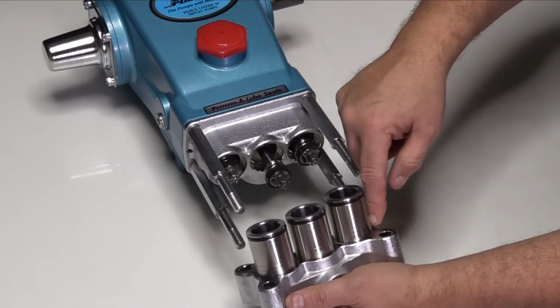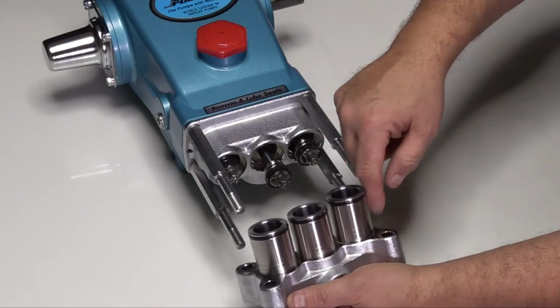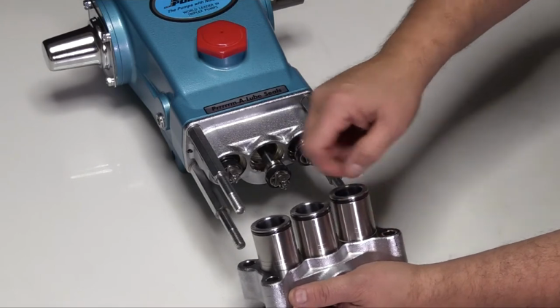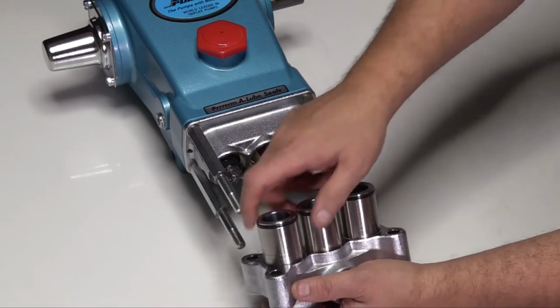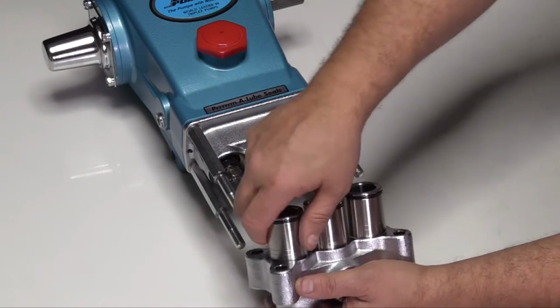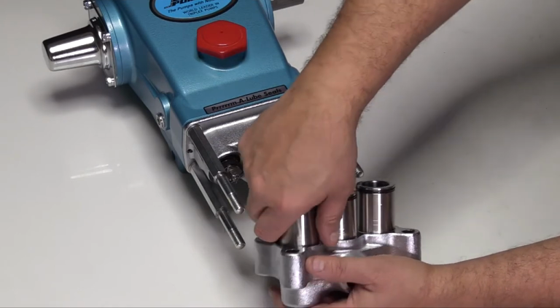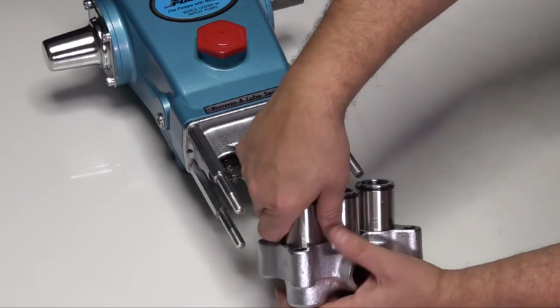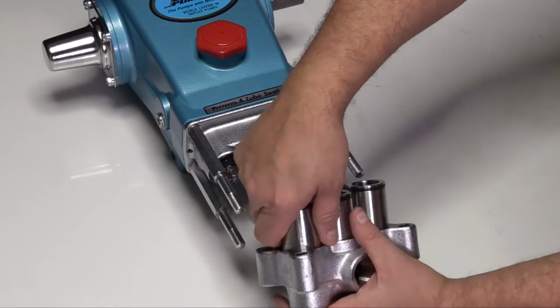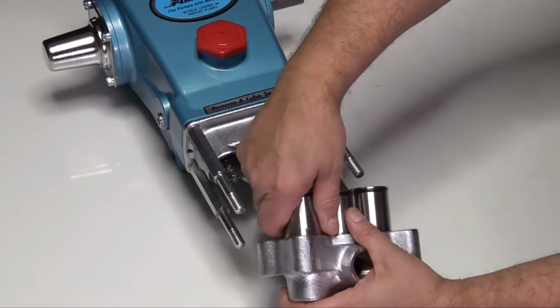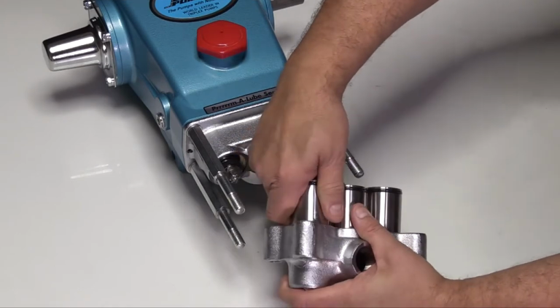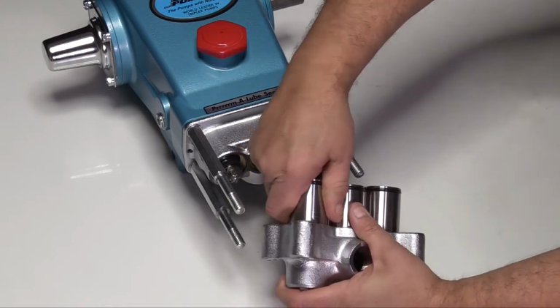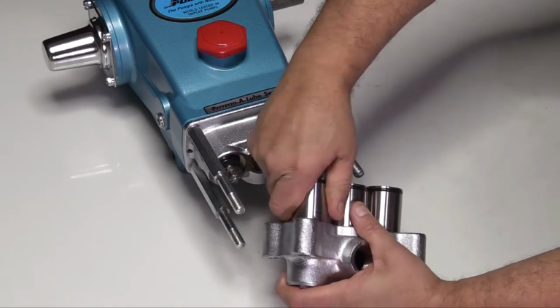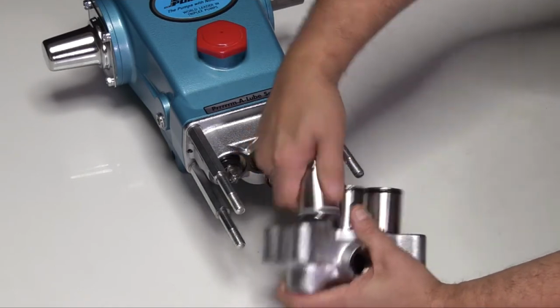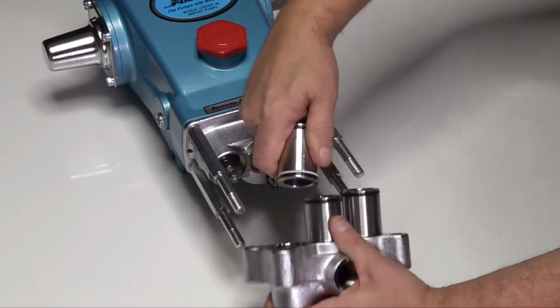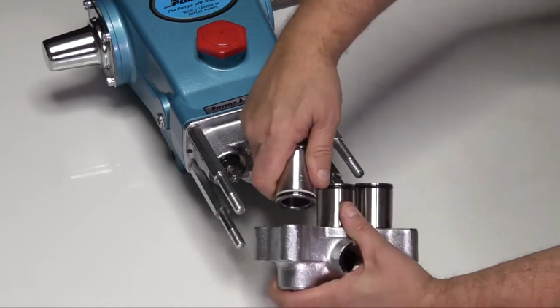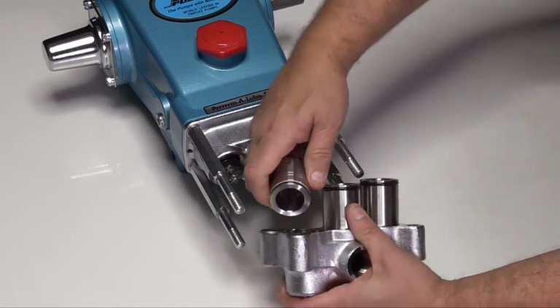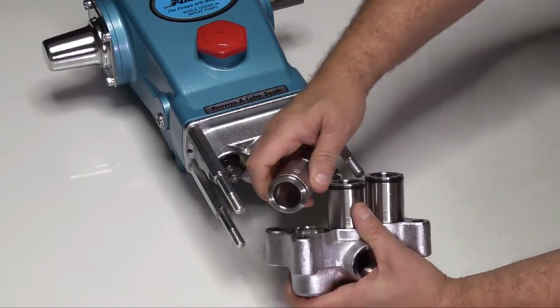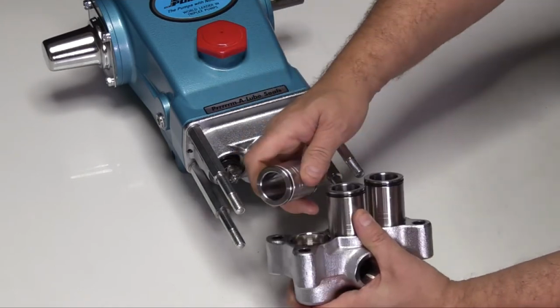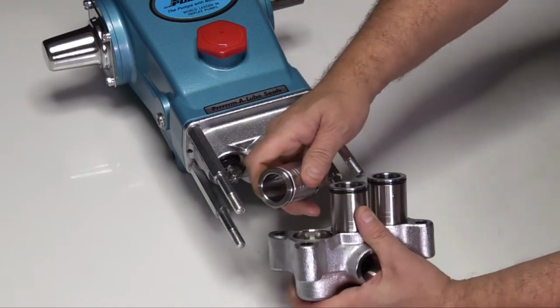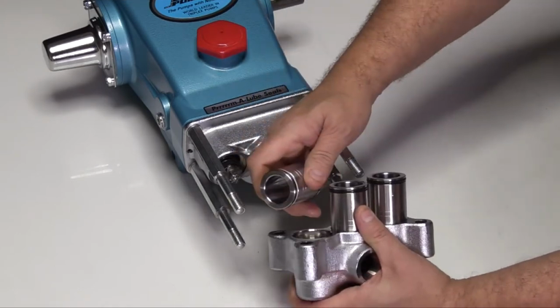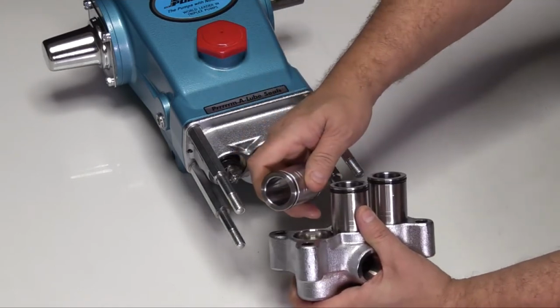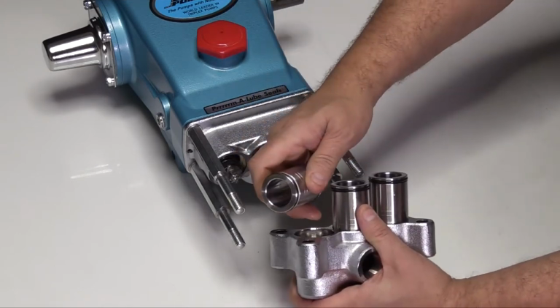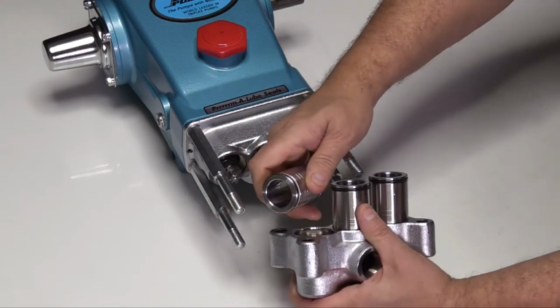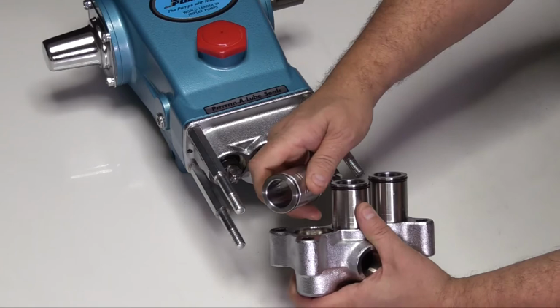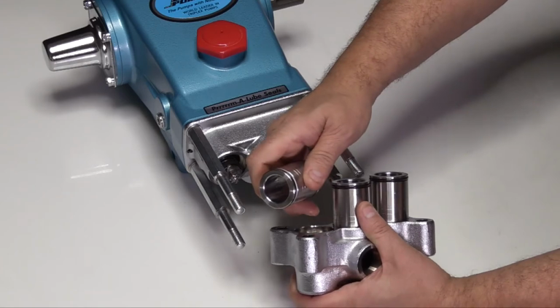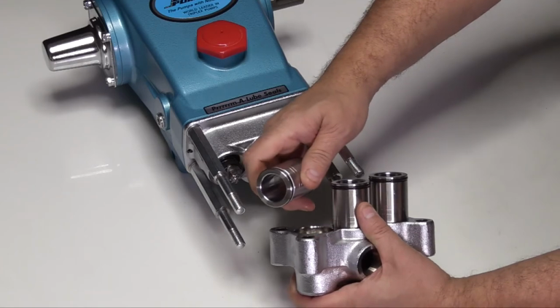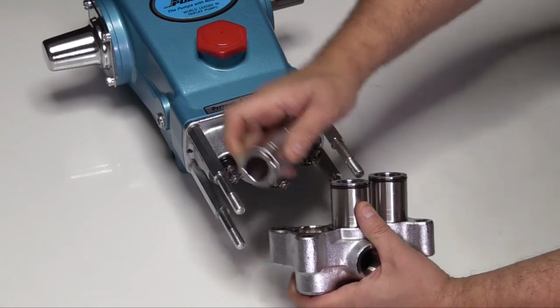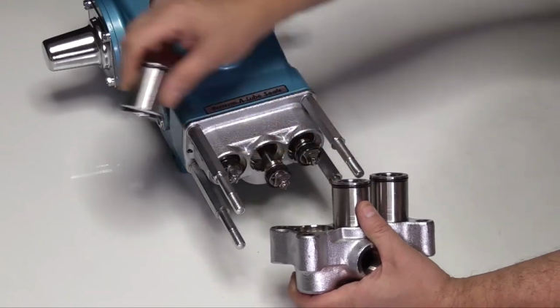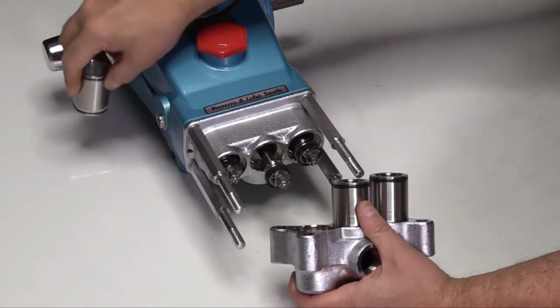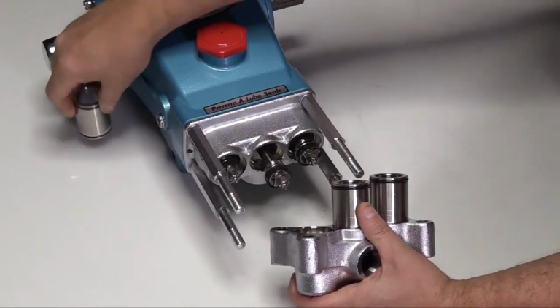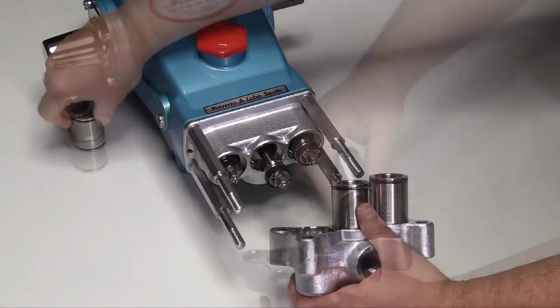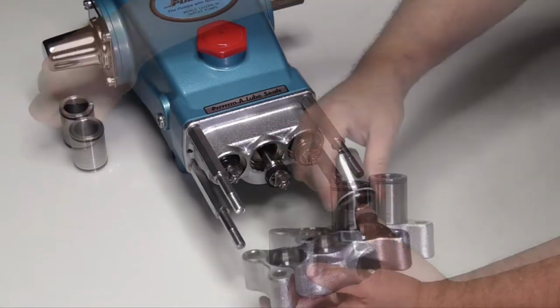If the cylinders stay in the discharge manifold, grasp the end of the cylinder and twist and pull from the discharge manifold.